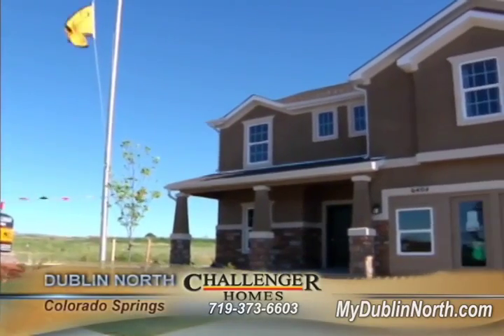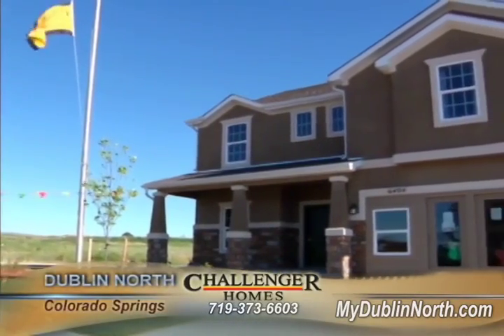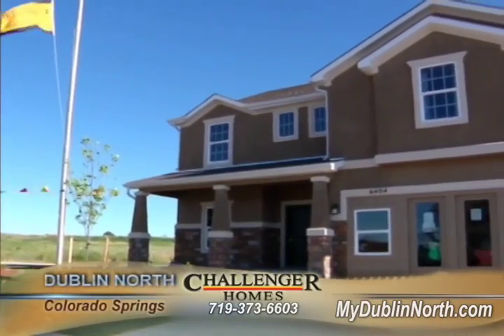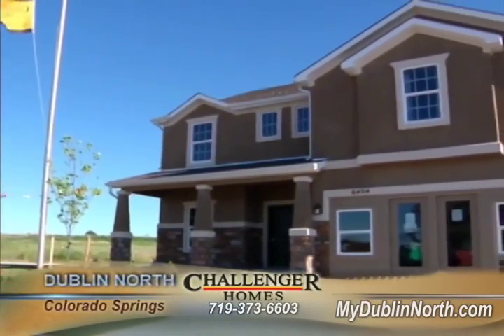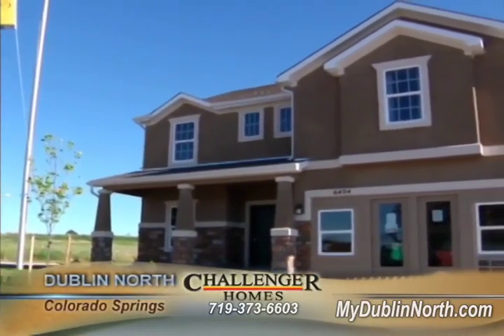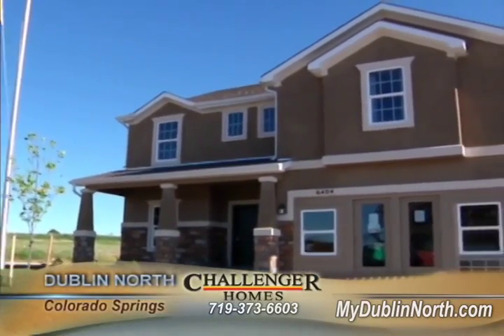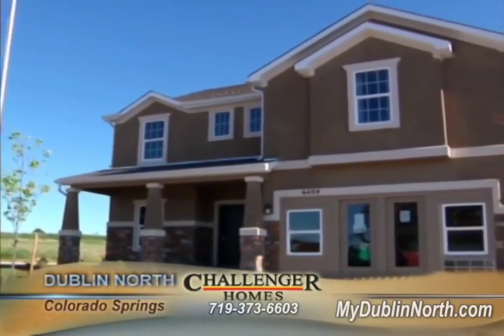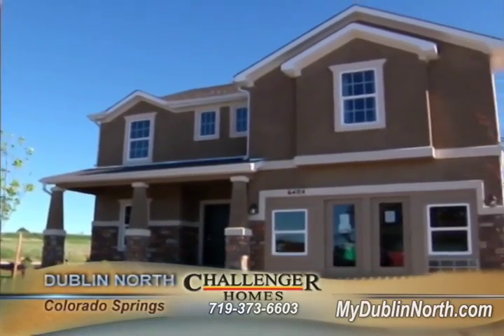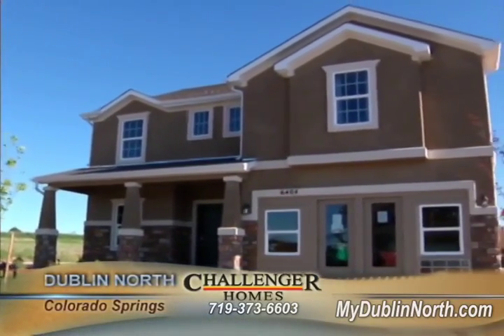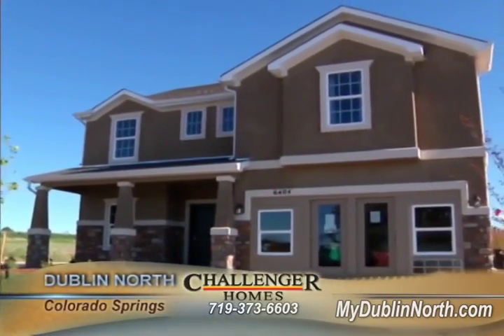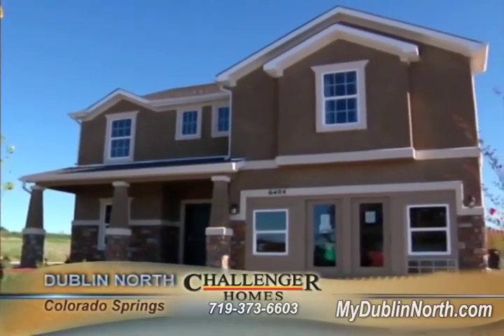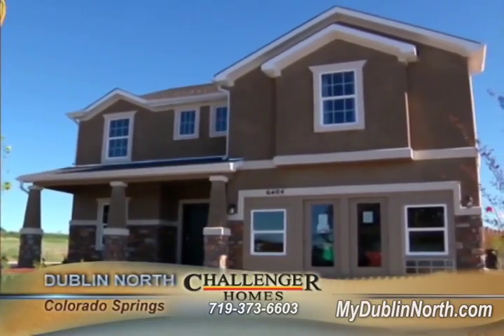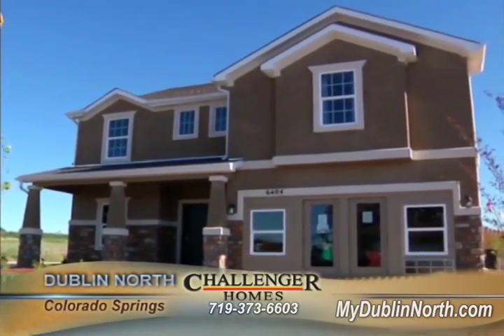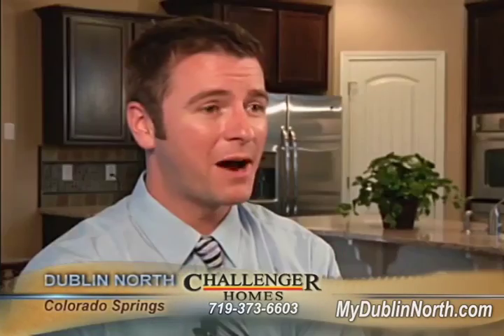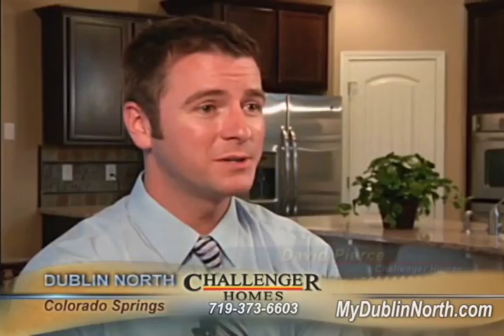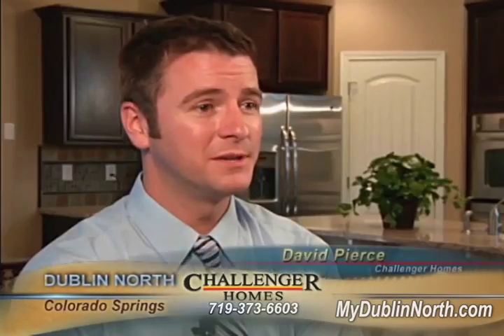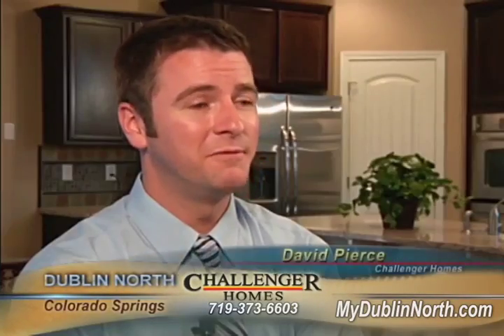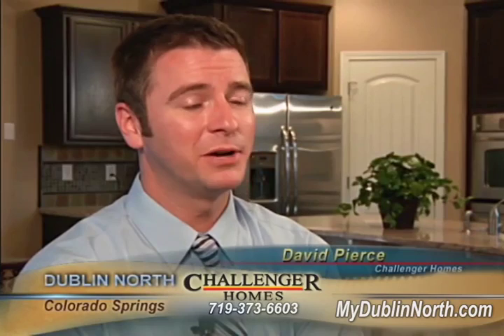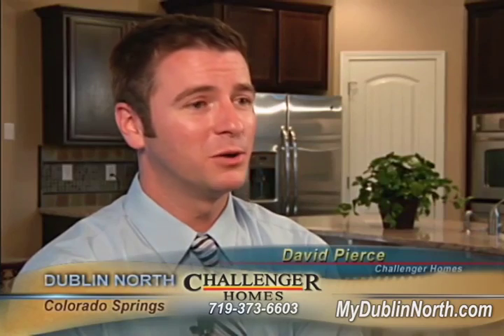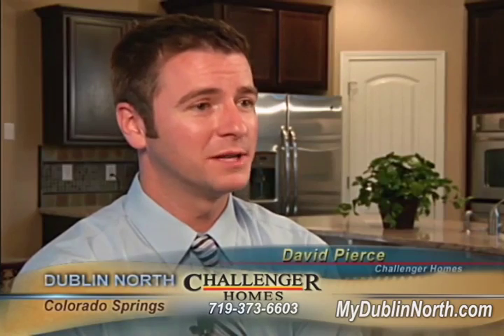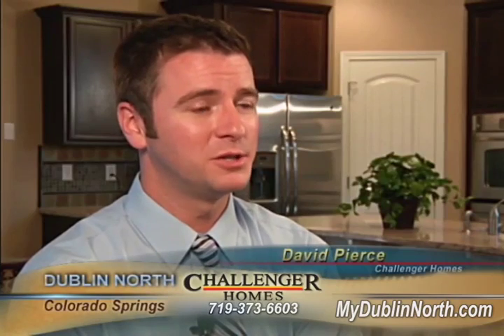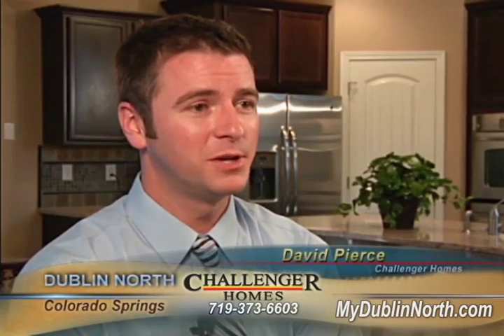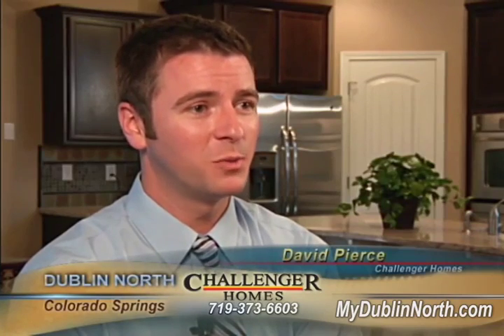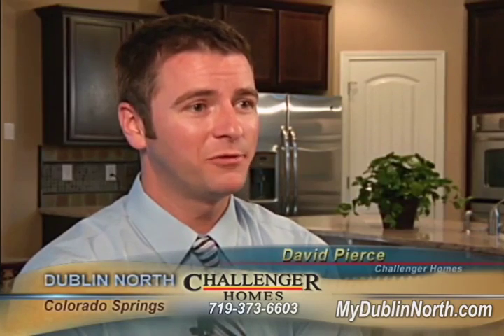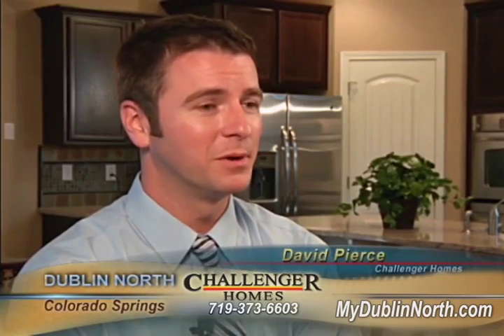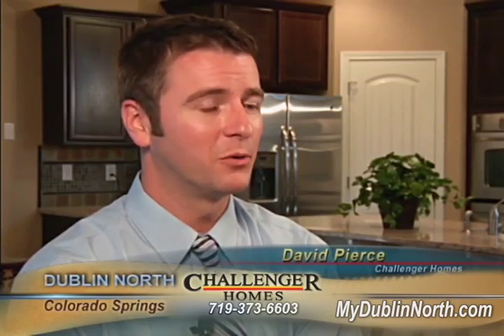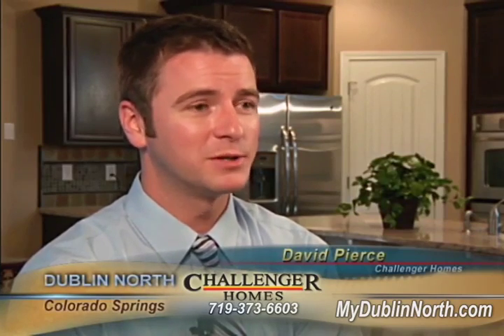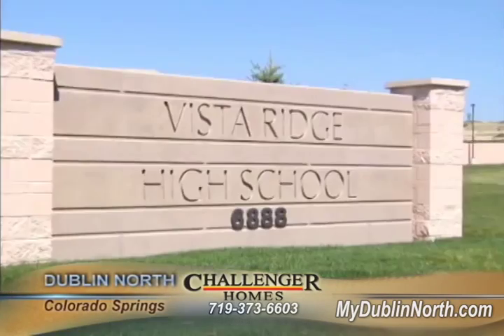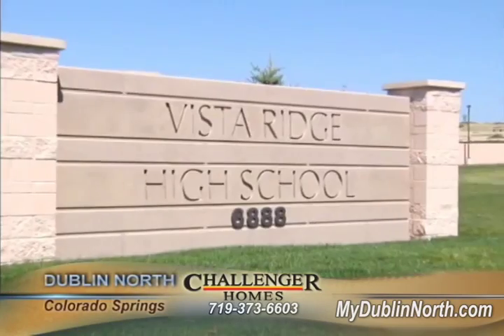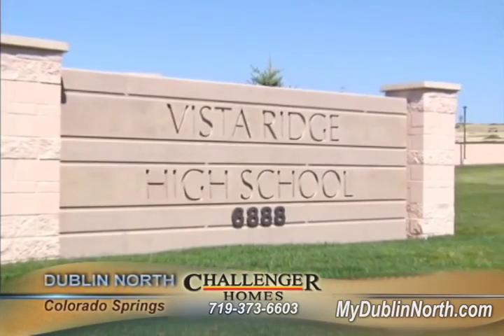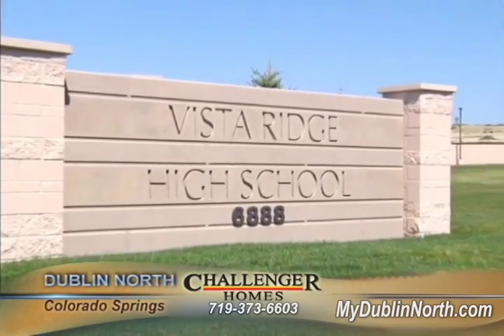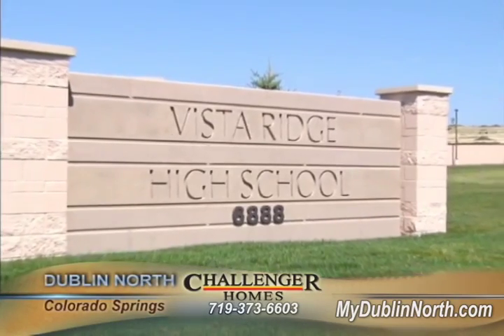Our Dublin North community is conveniently located right off of Powers and is very close, less than two minutes away from great schools and shopping.